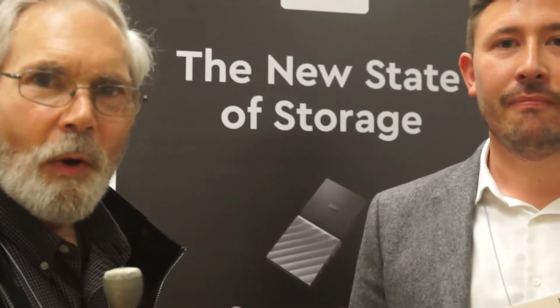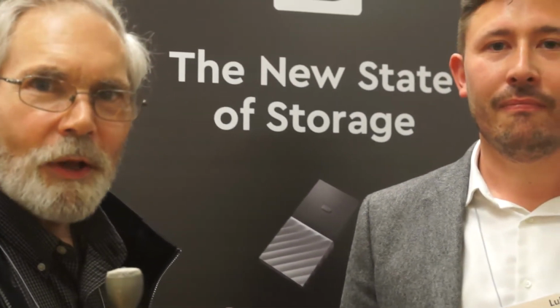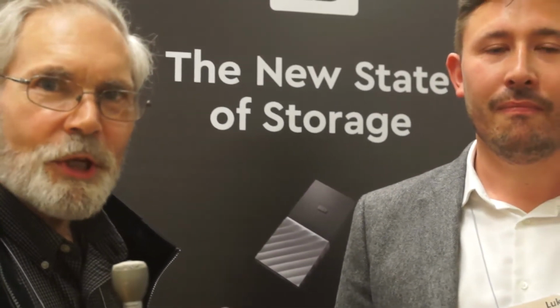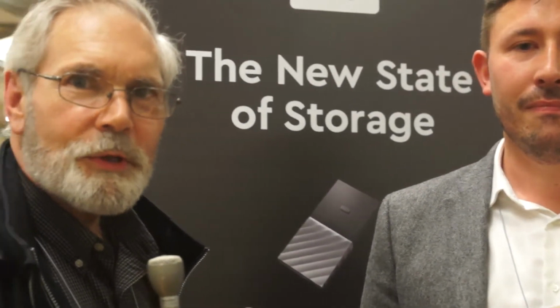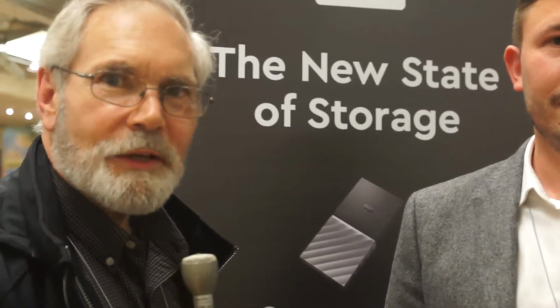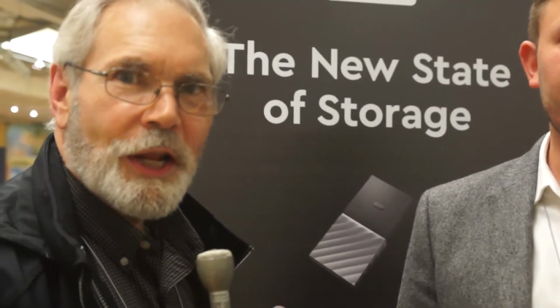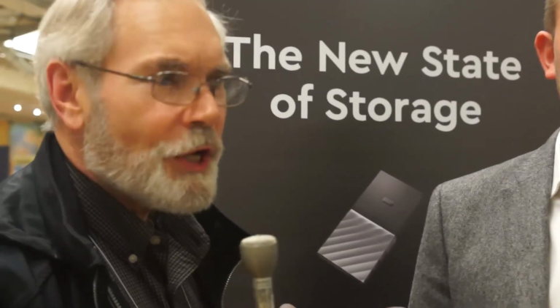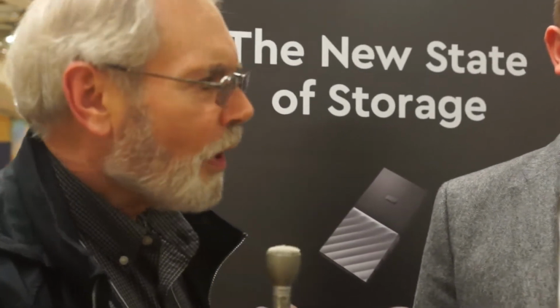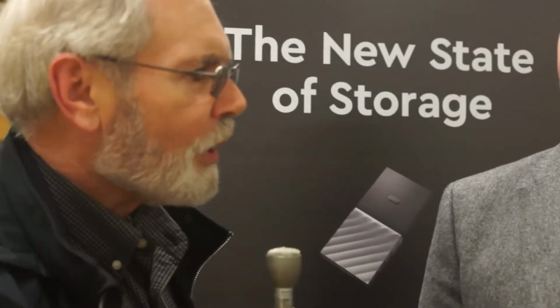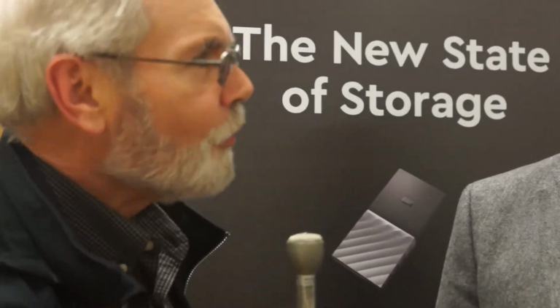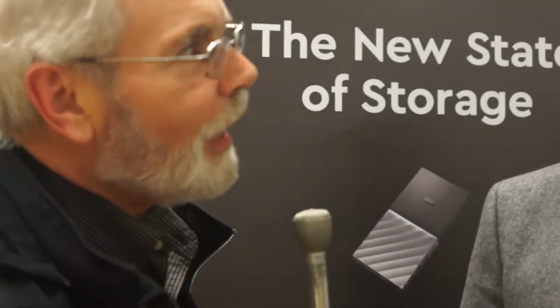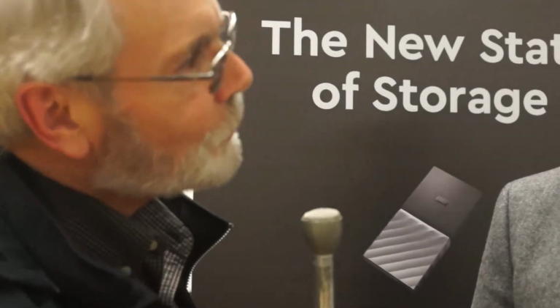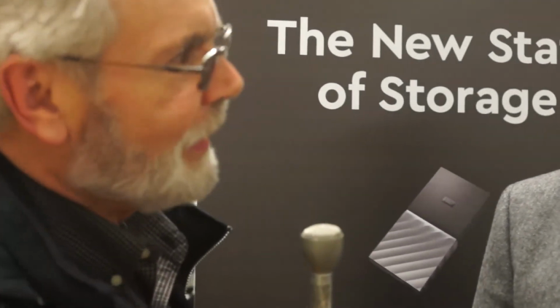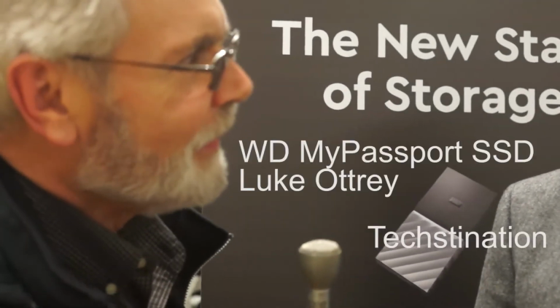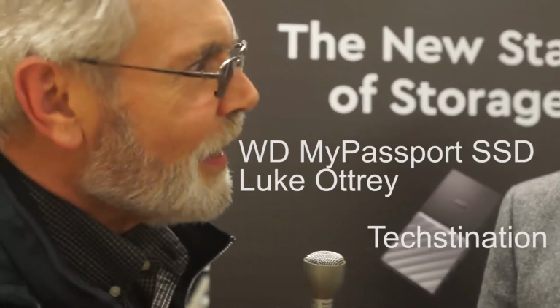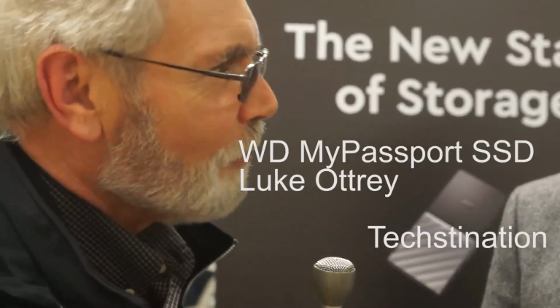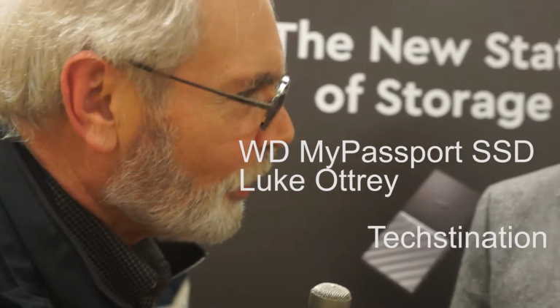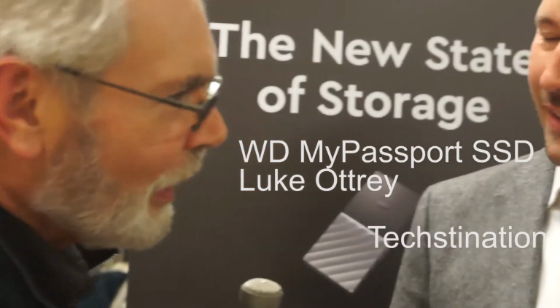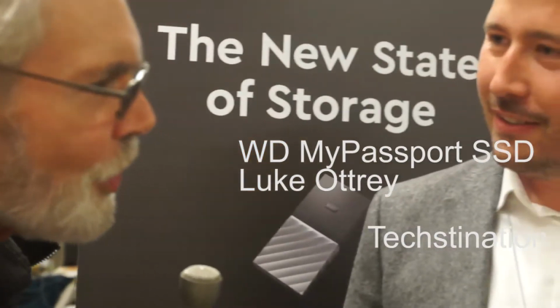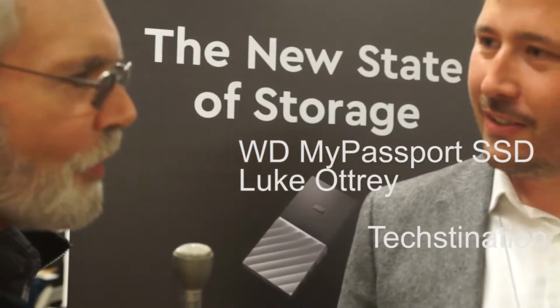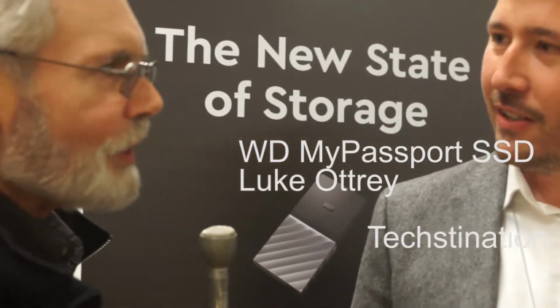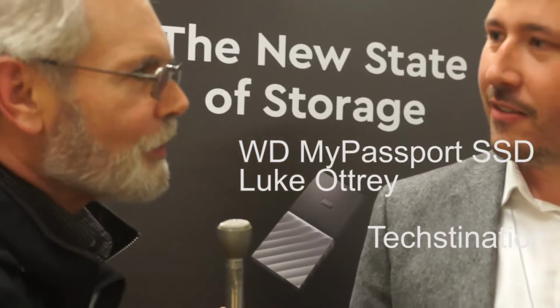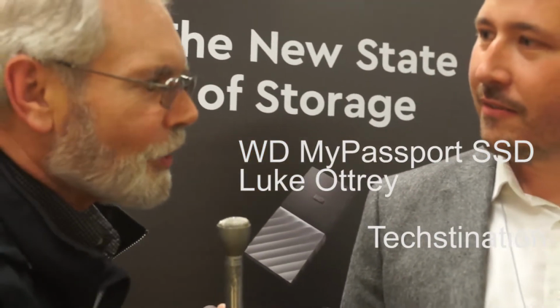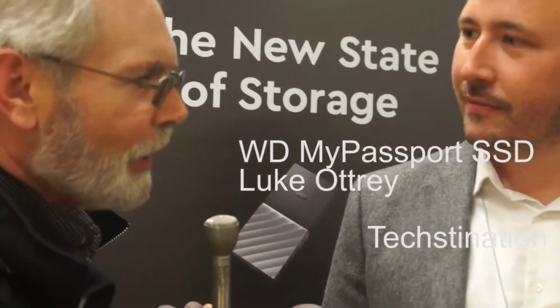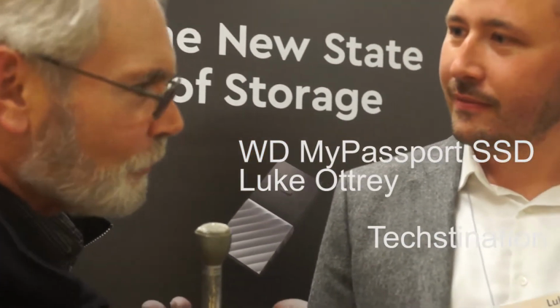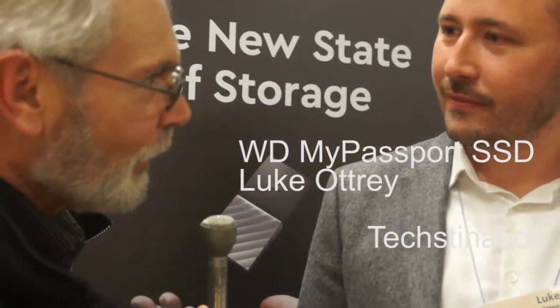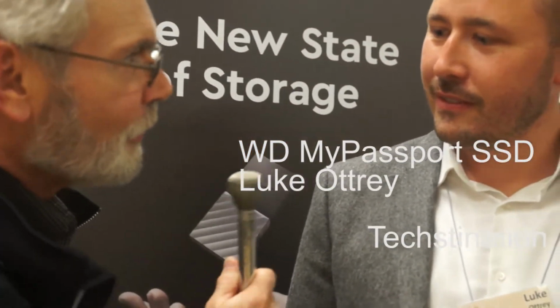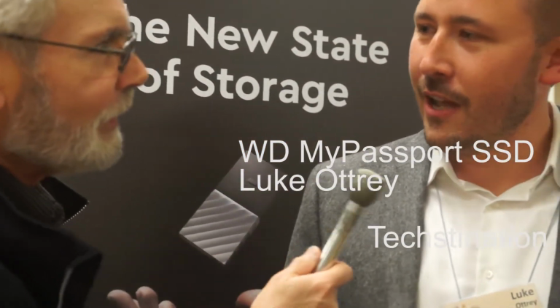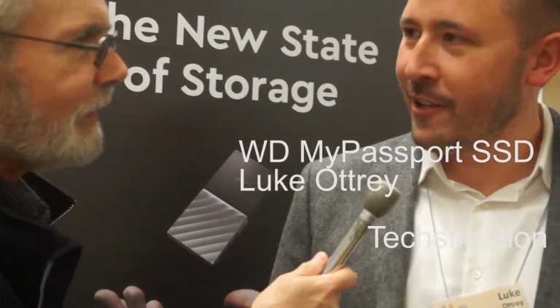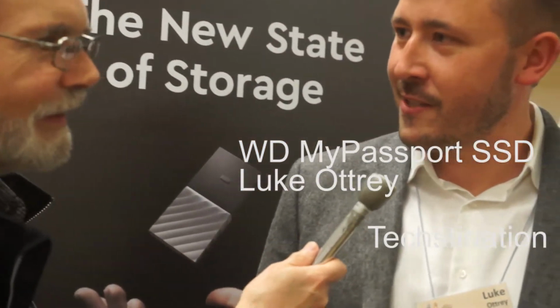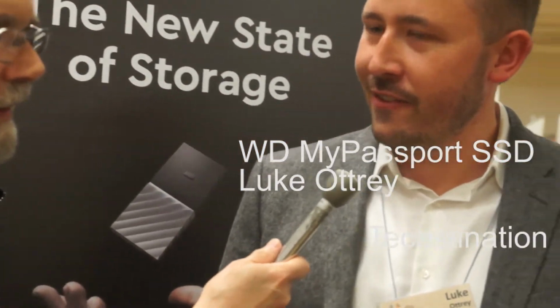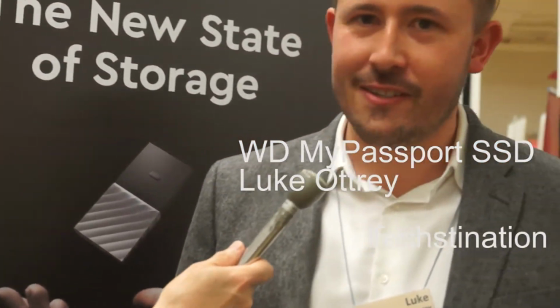Welcome to Textonation. We're with Luke Autry, Product Manager with Western Digital. Thanks for joining us, Luke. Hi Fred, thanks for having us.